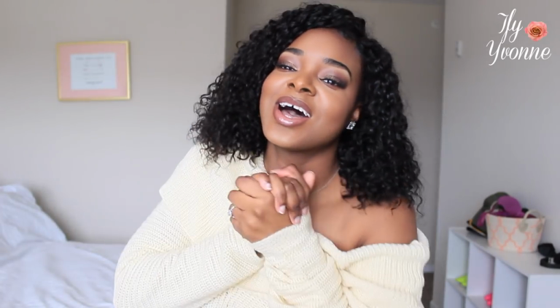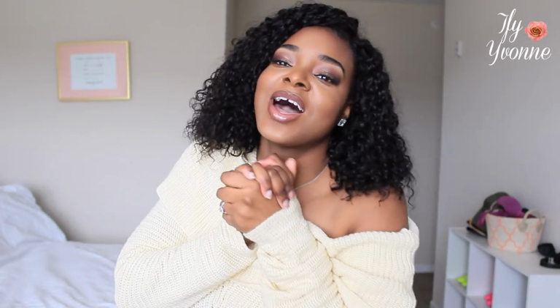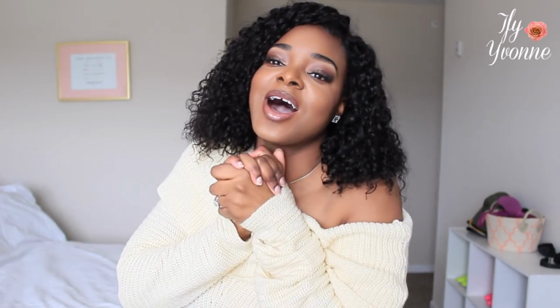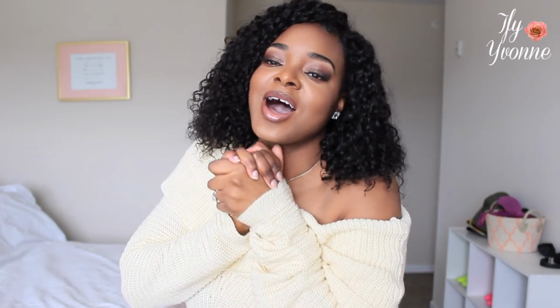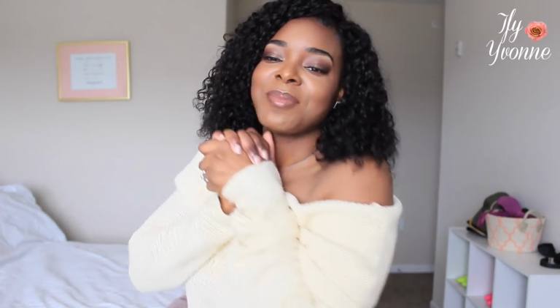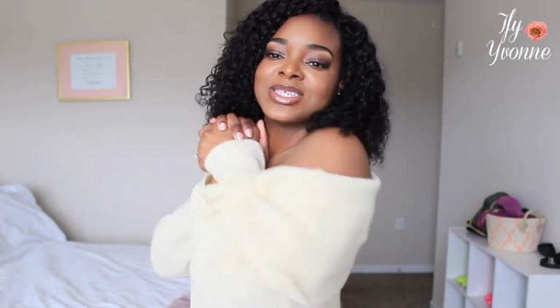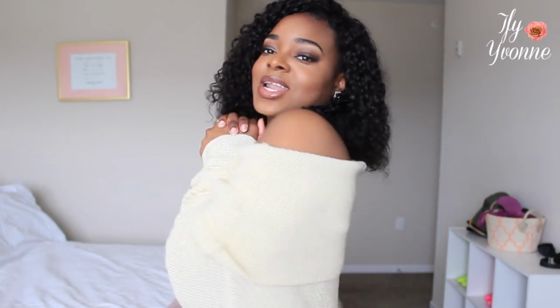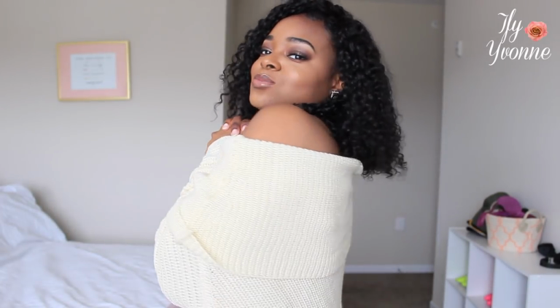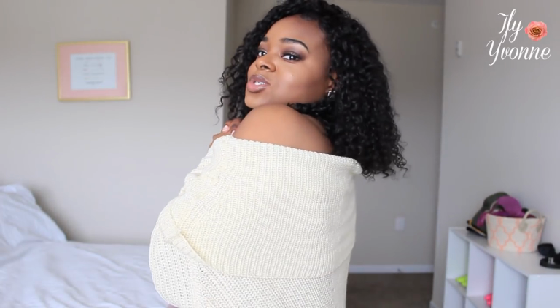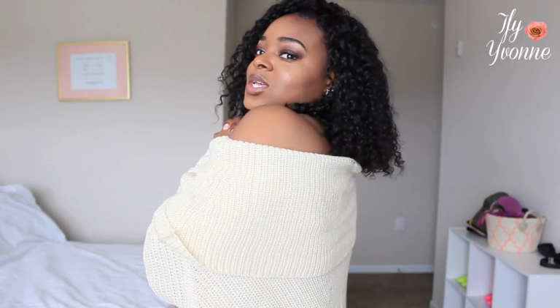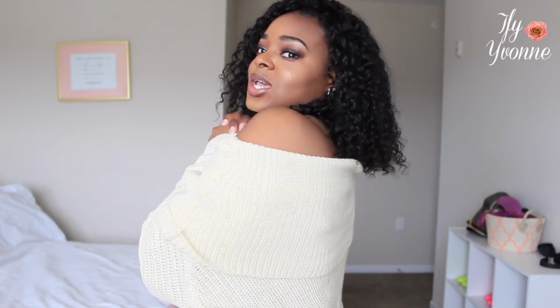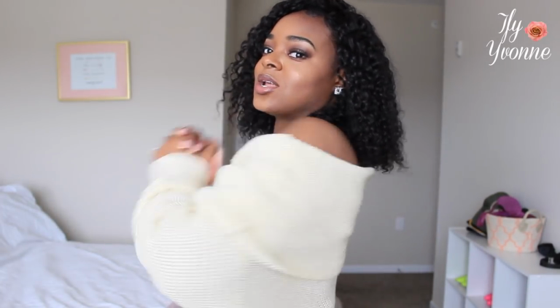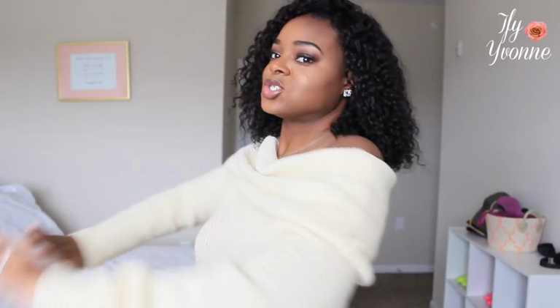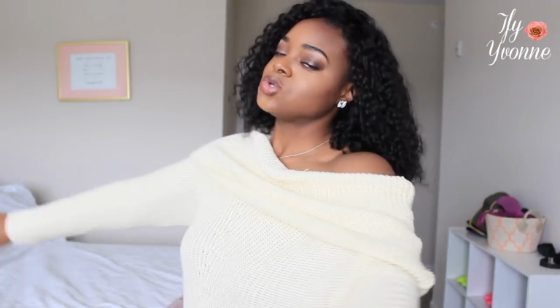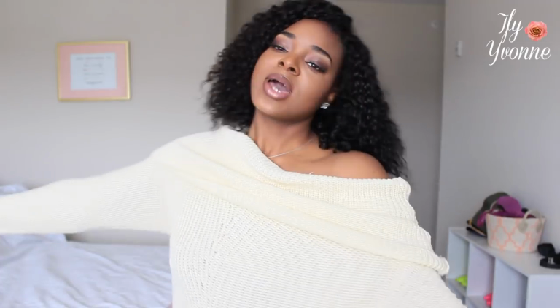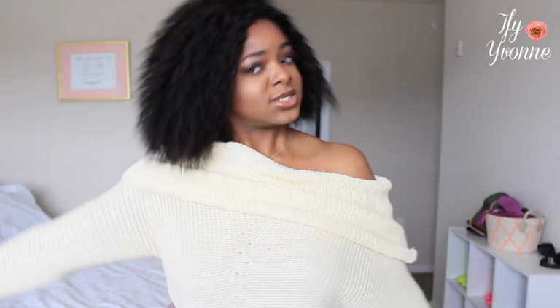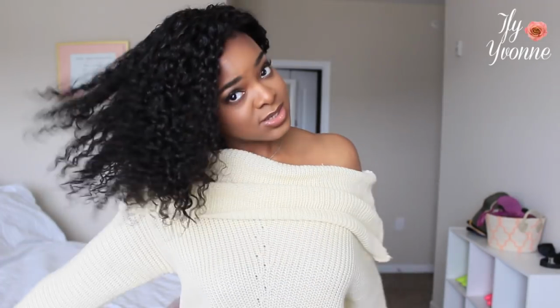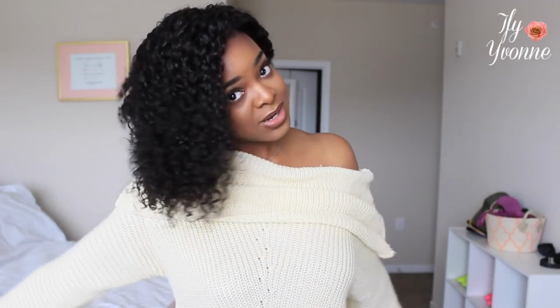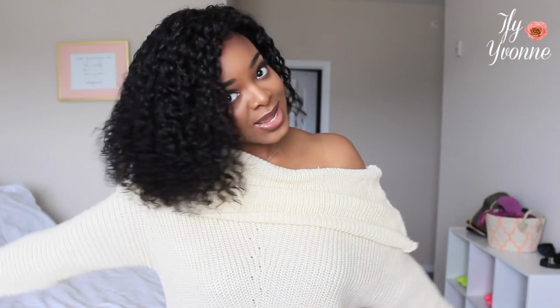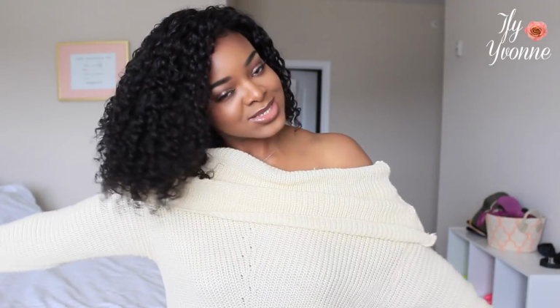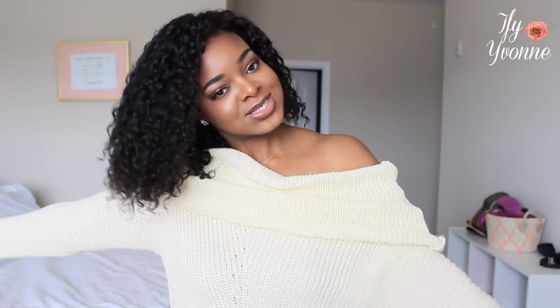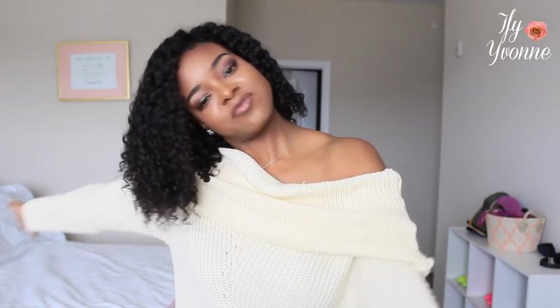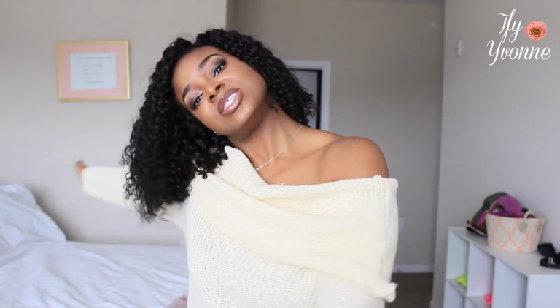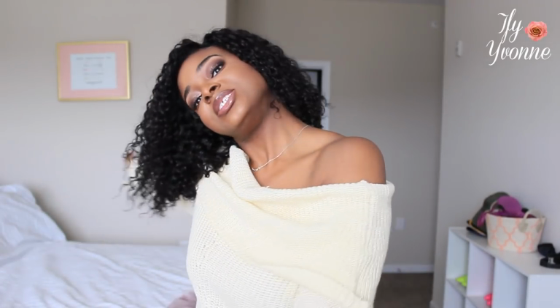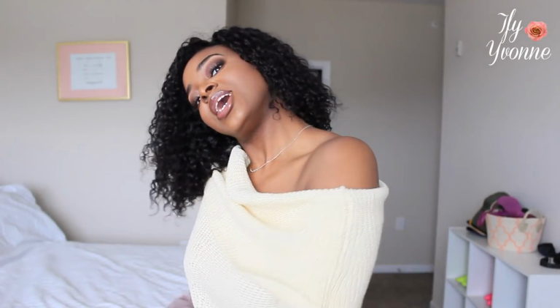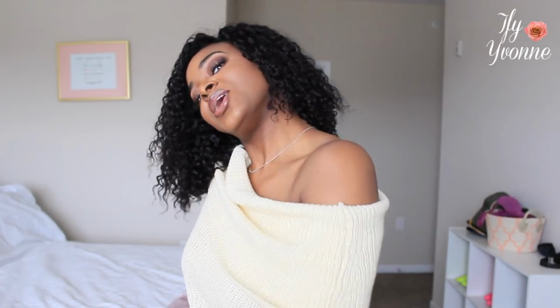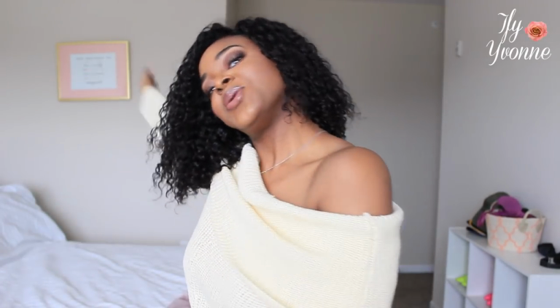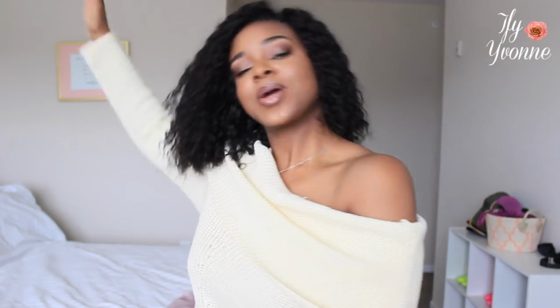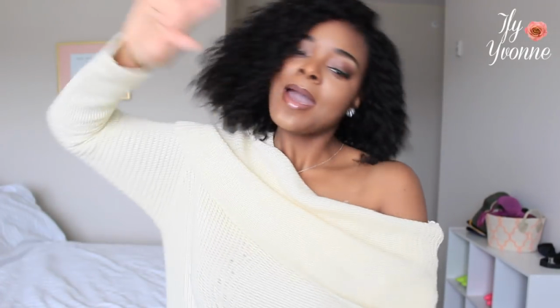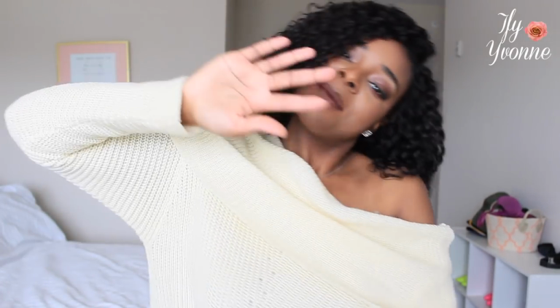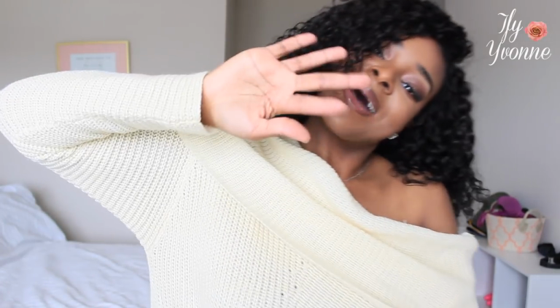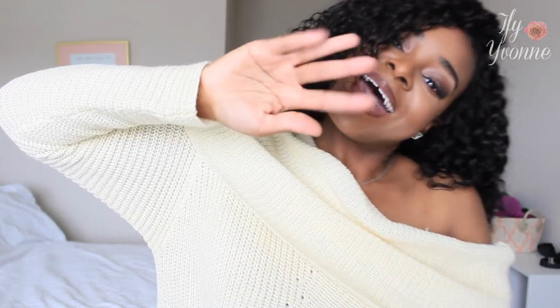Anyways, I'm about to head out. I'll see you guys in my next video — bye!